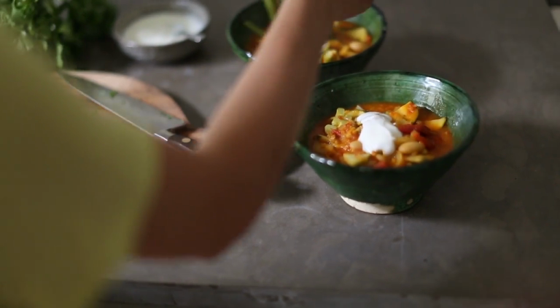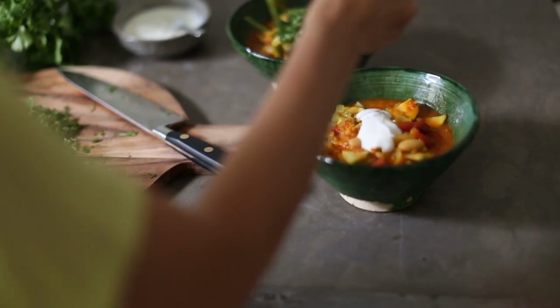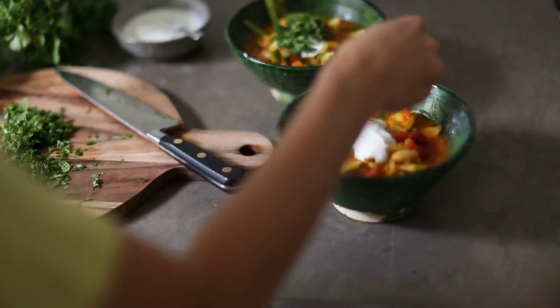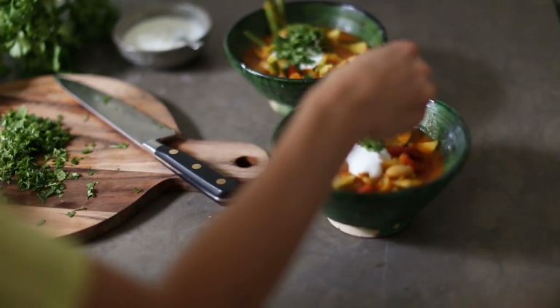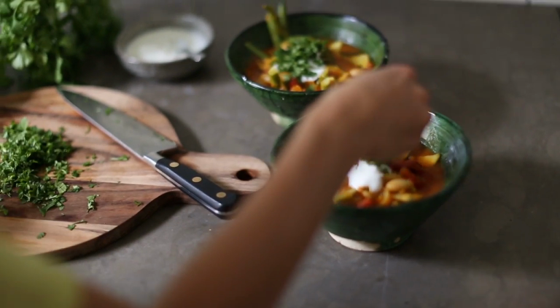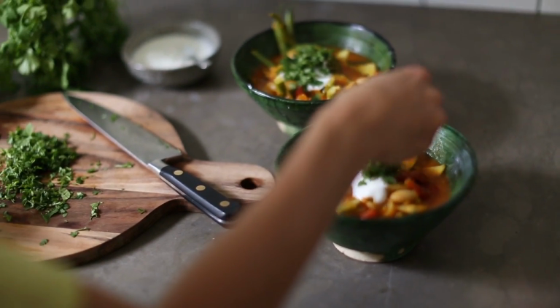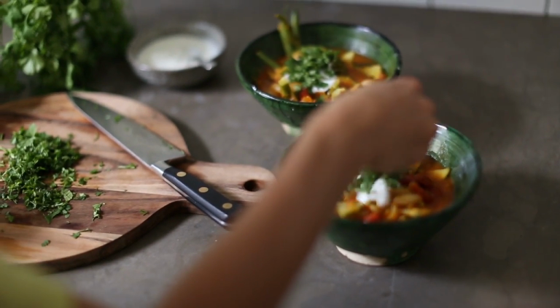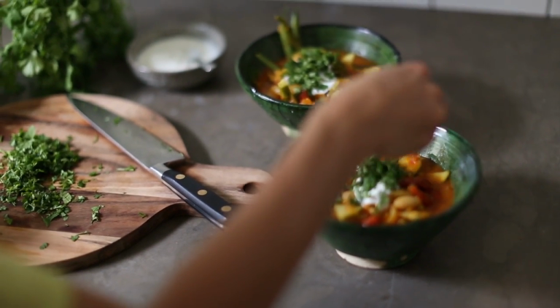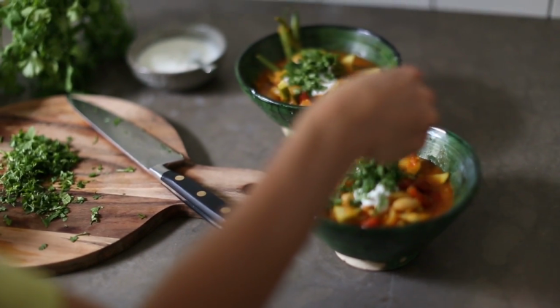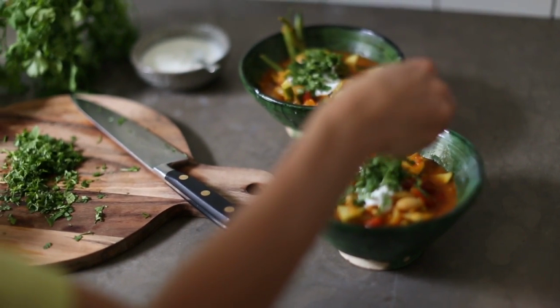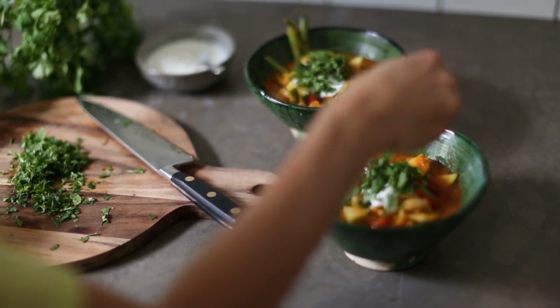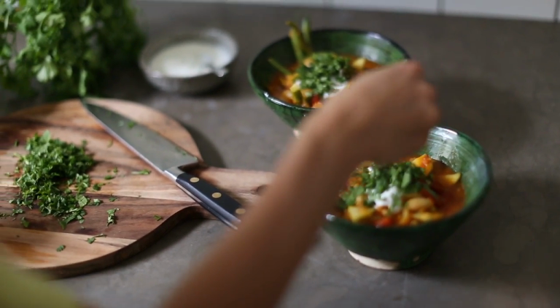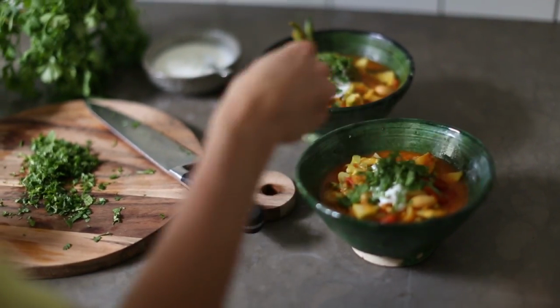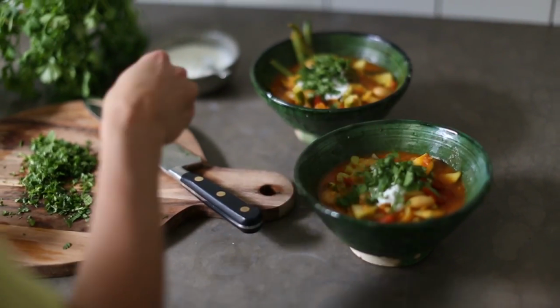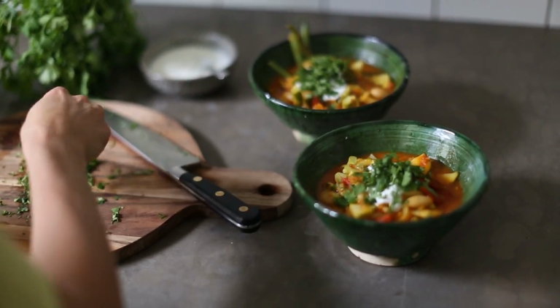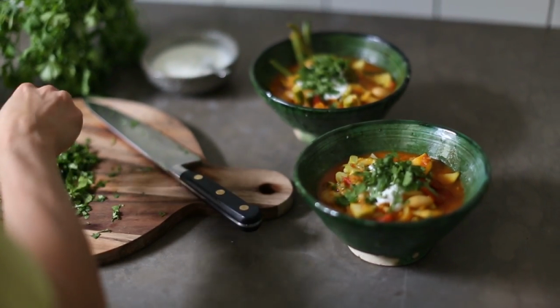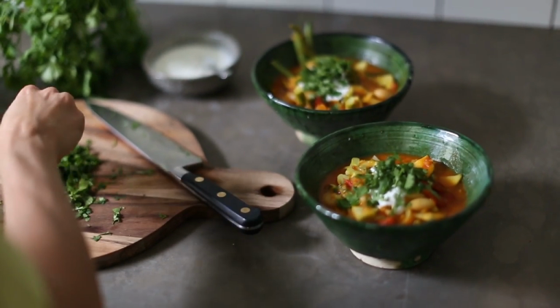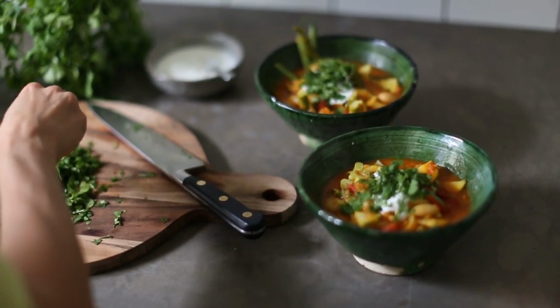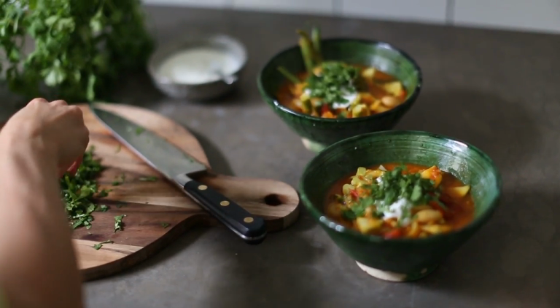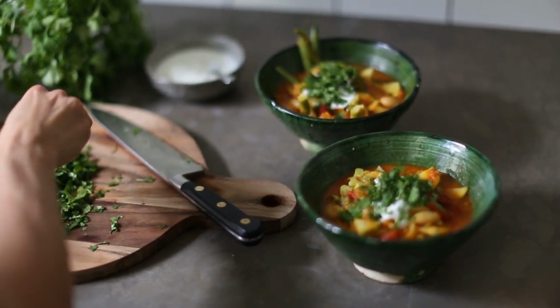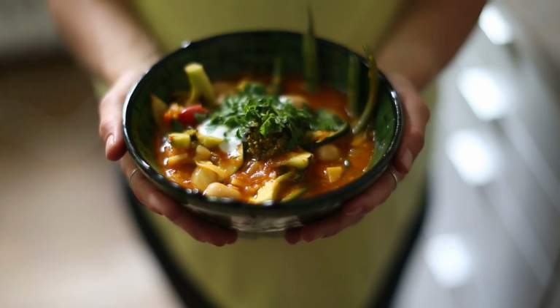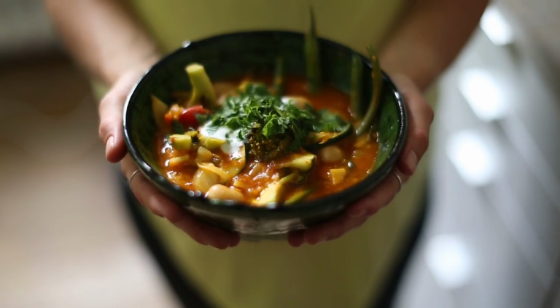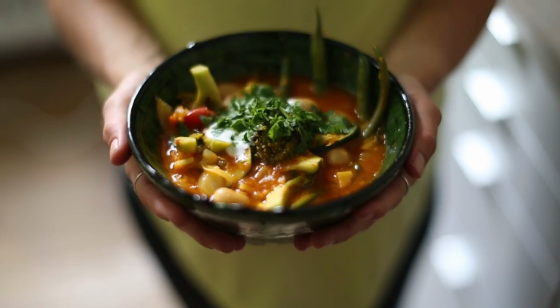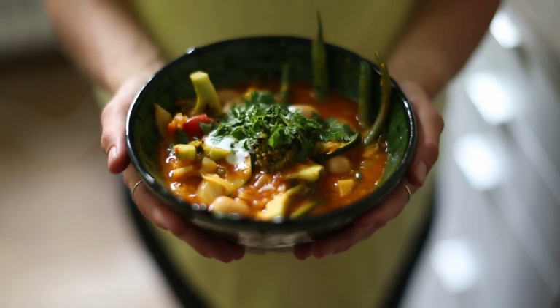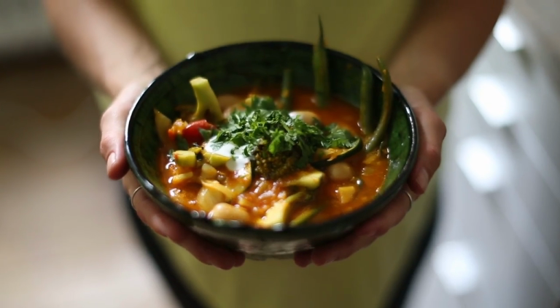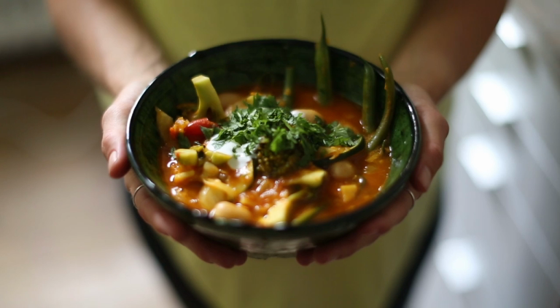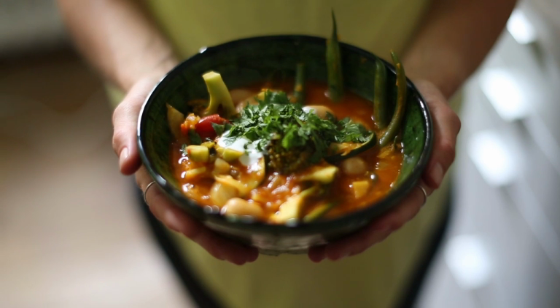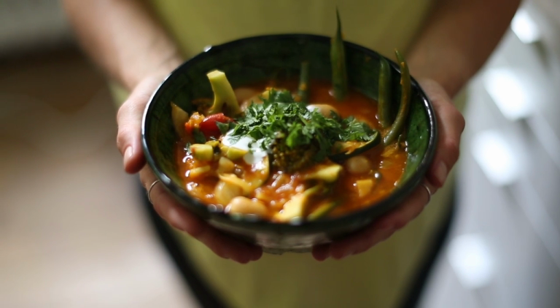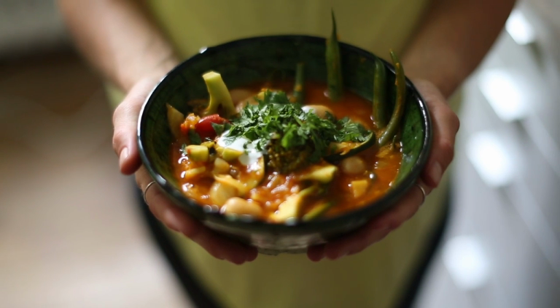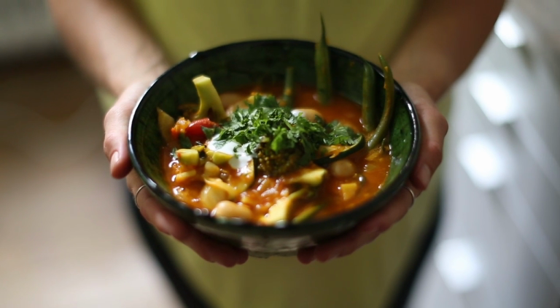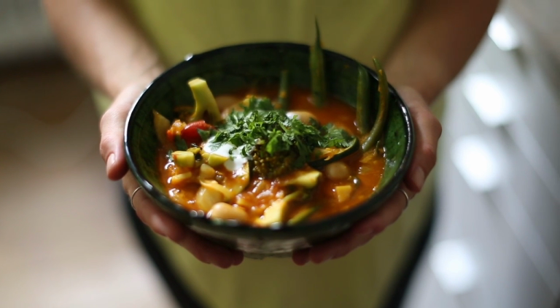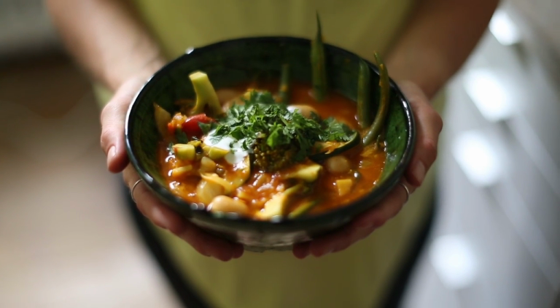Serve as it is or with brown rice and millet. Namaste.